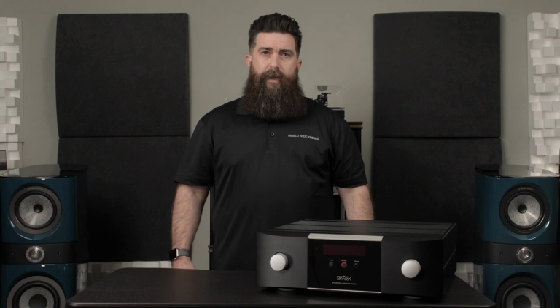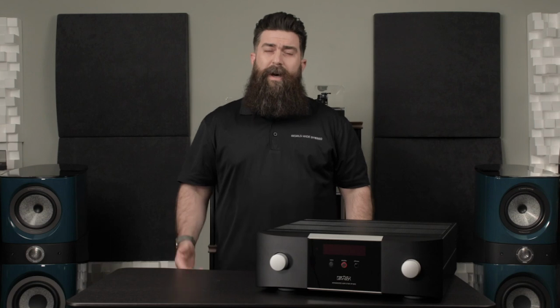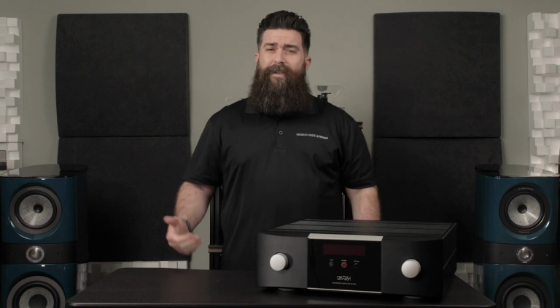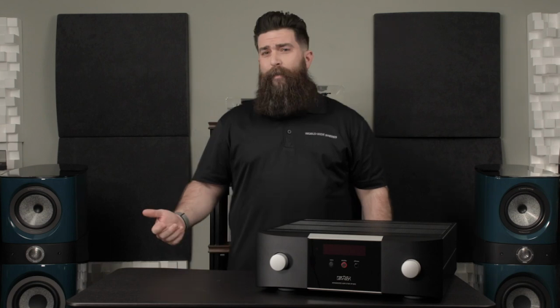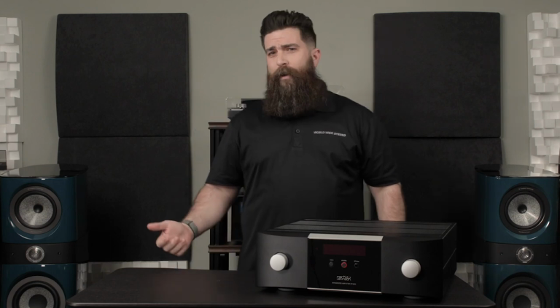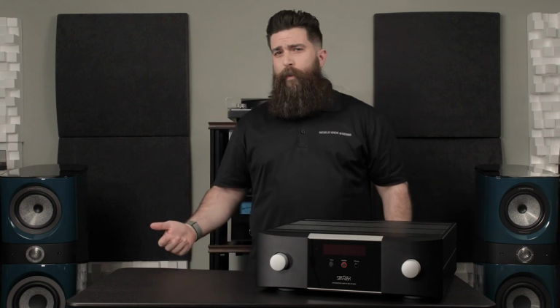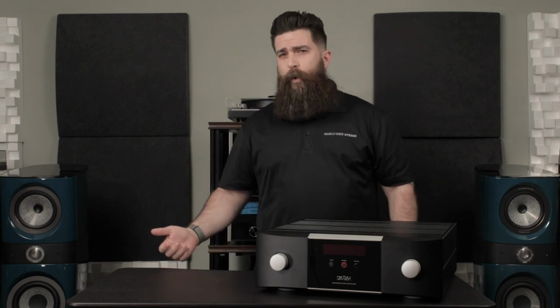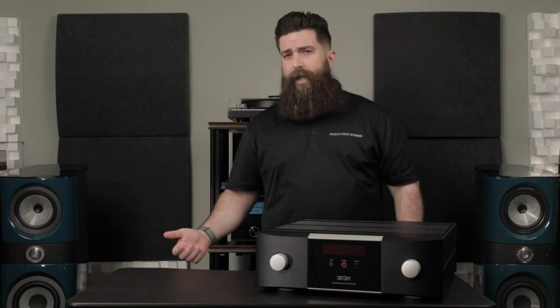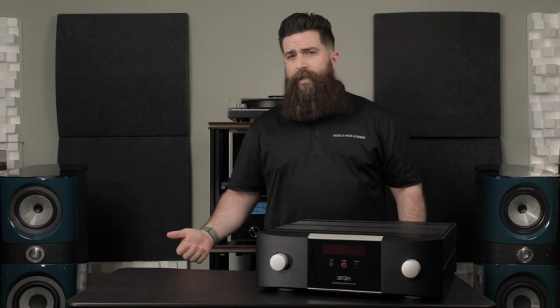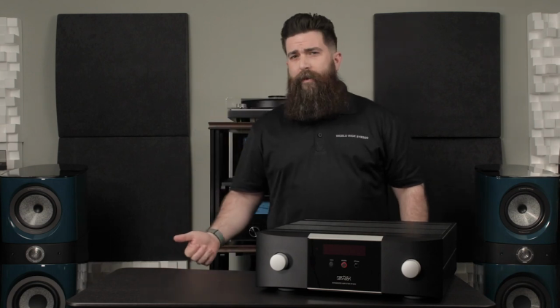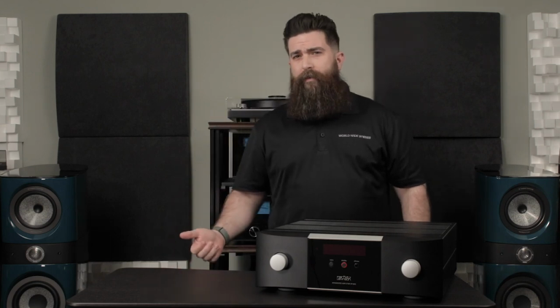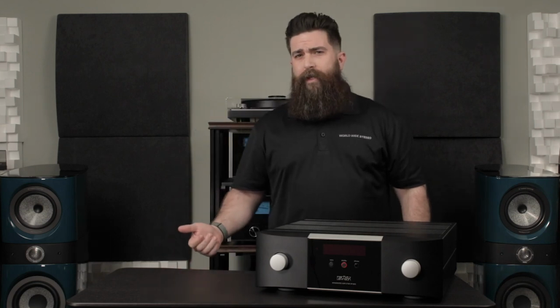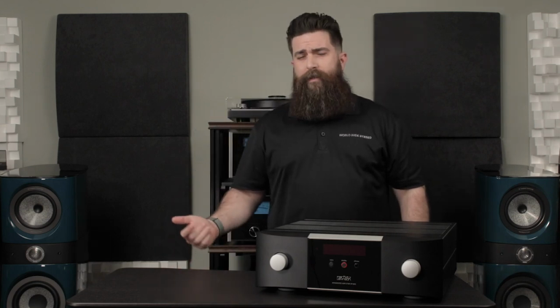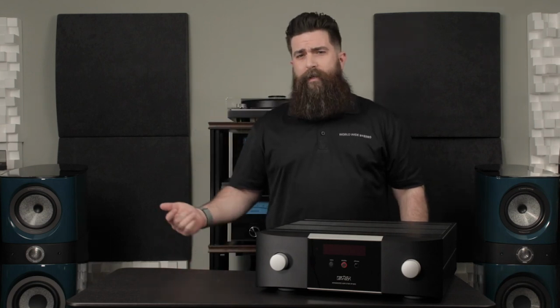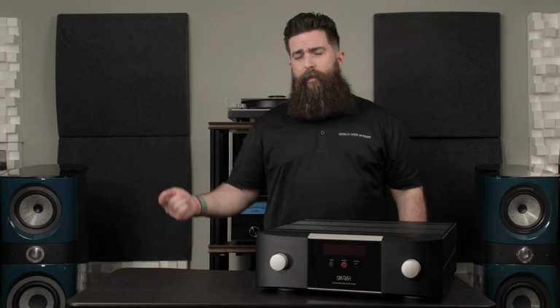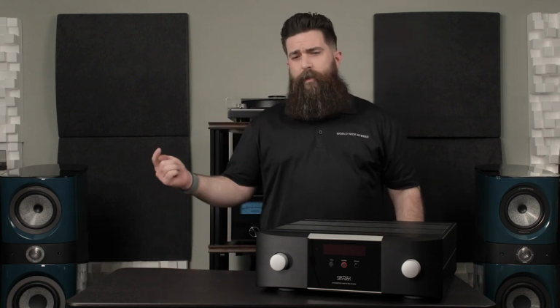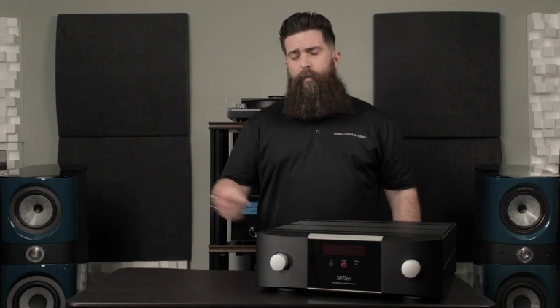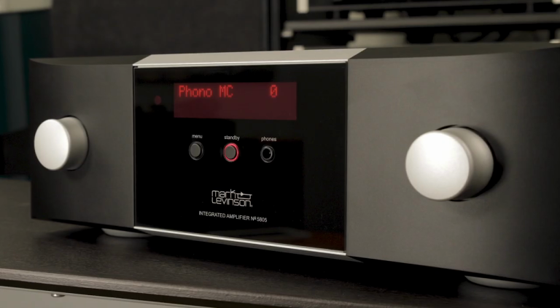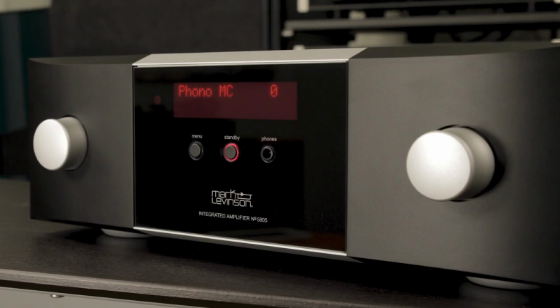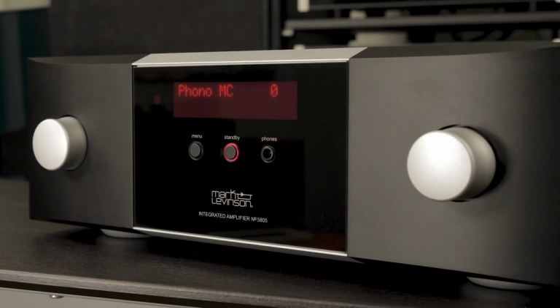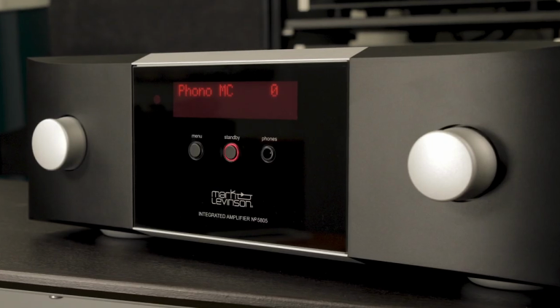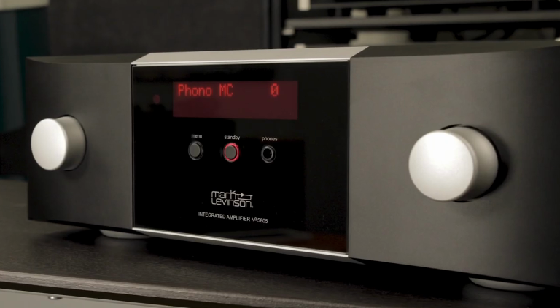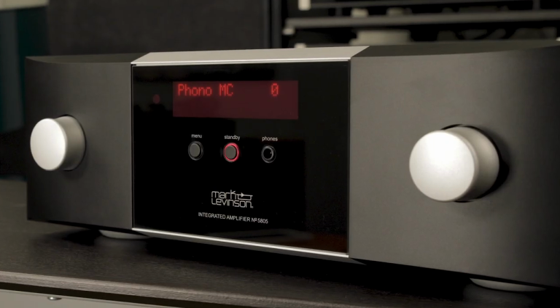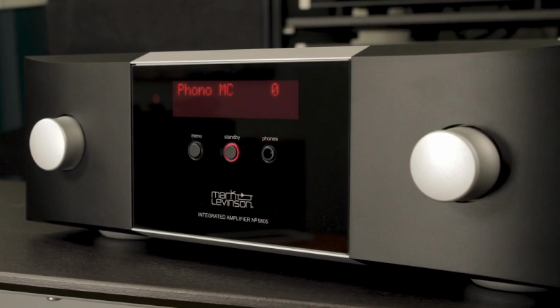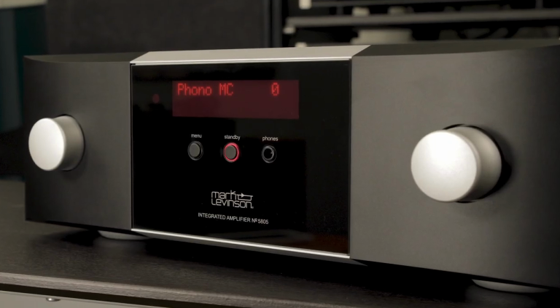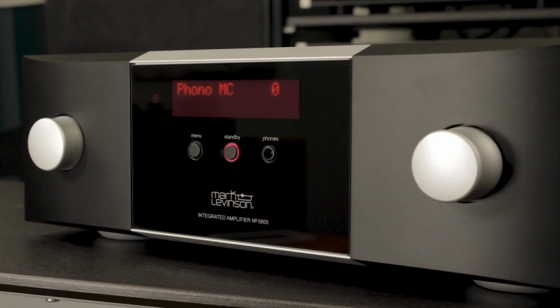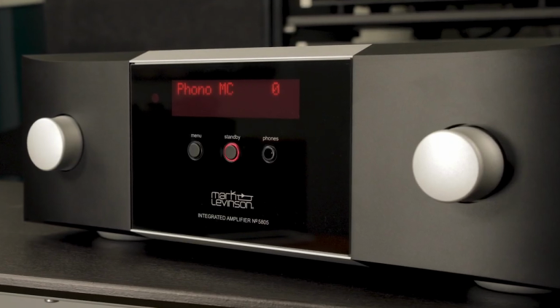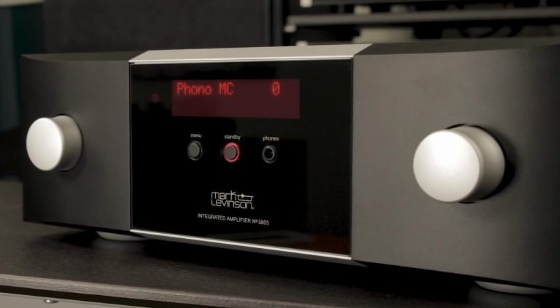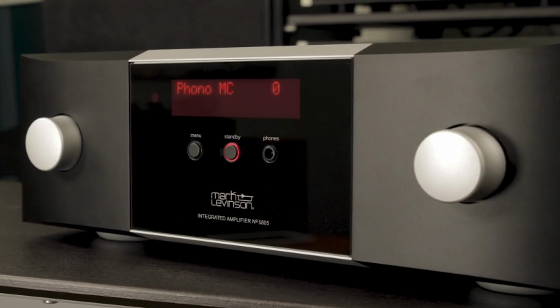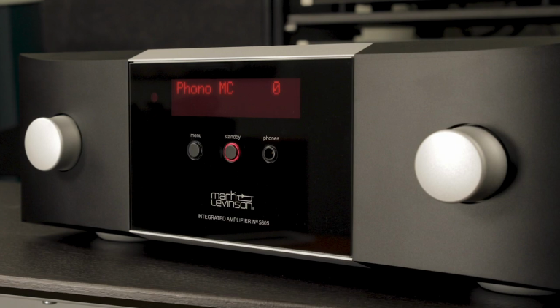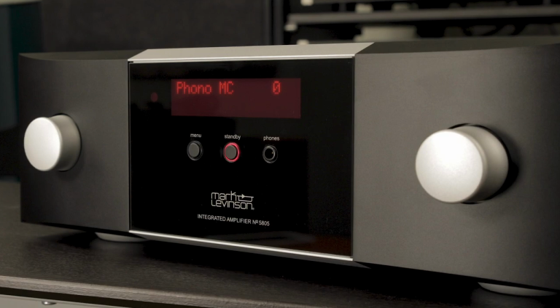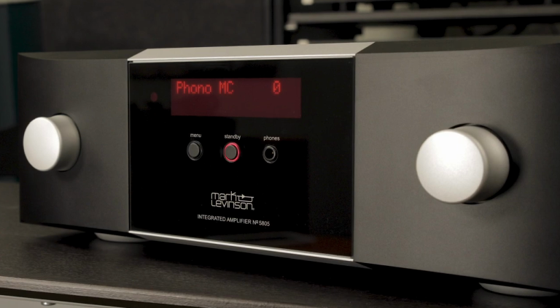Hi, Tommy here with Worldwide Stereo, here to talk to you about the new Mark Levinson number 5805 integrated amplifier.